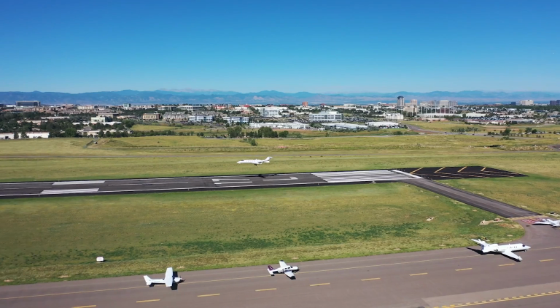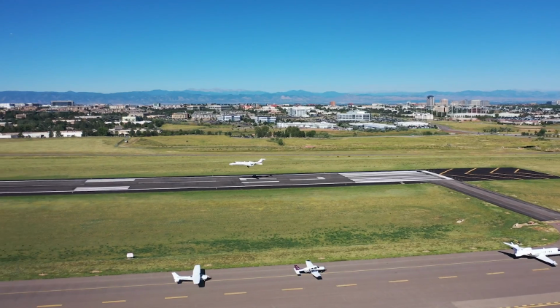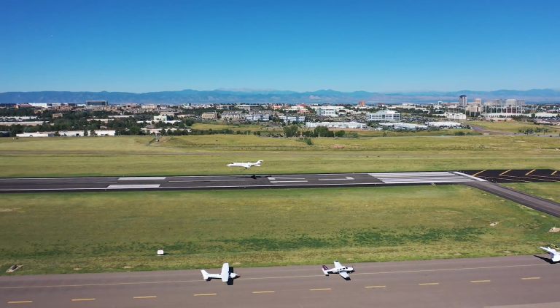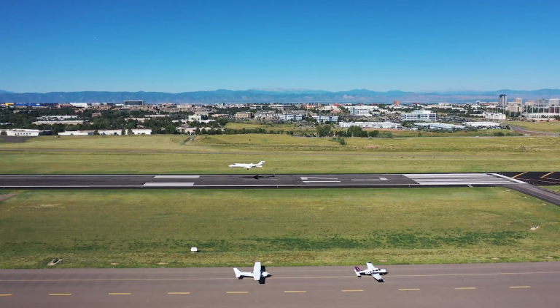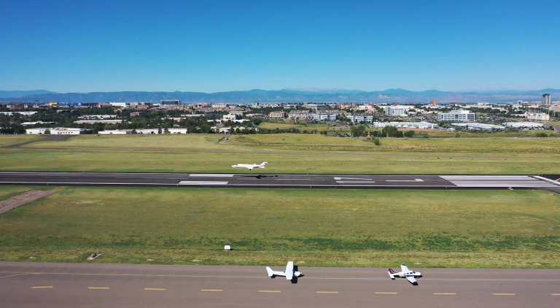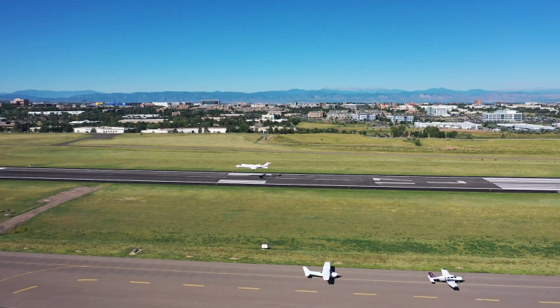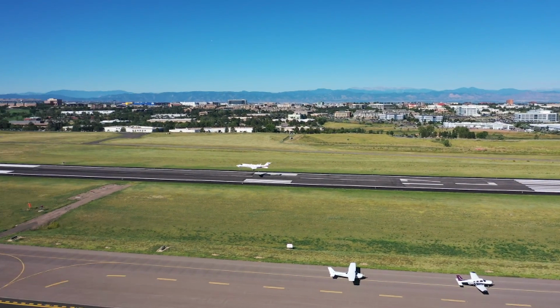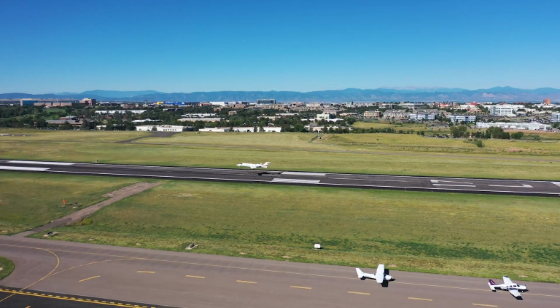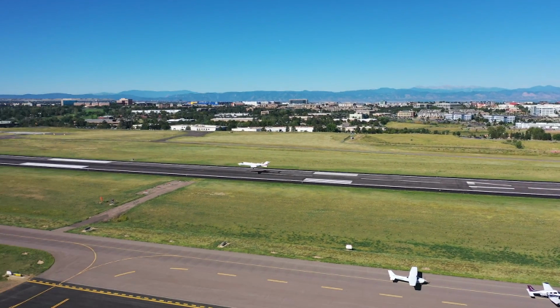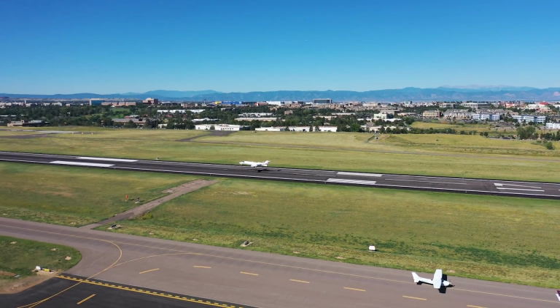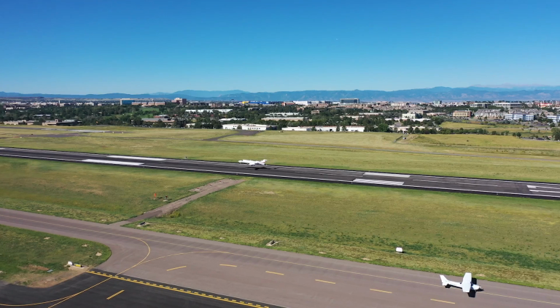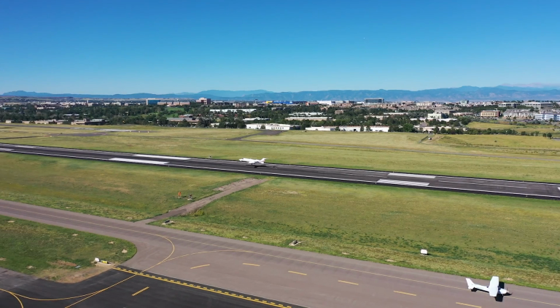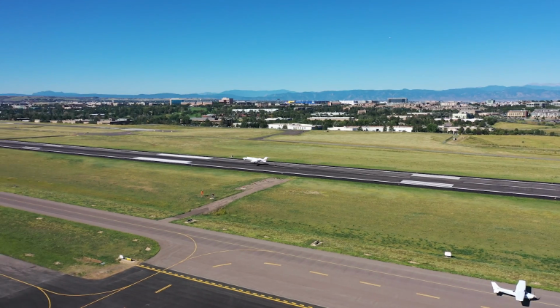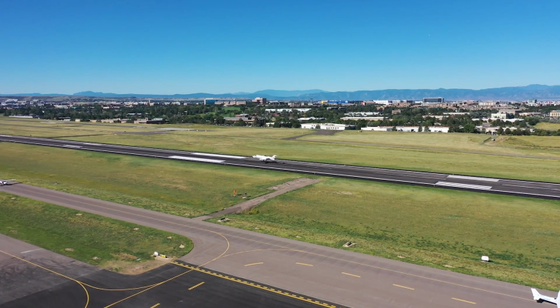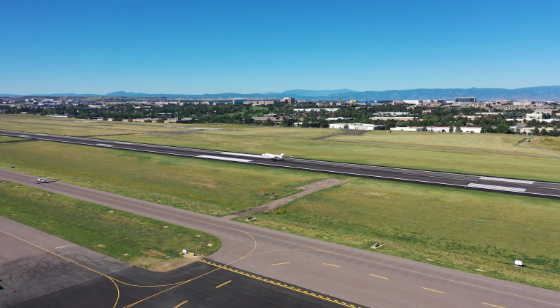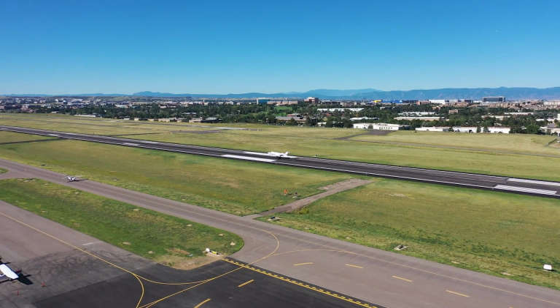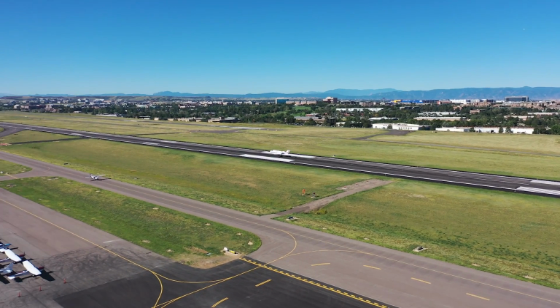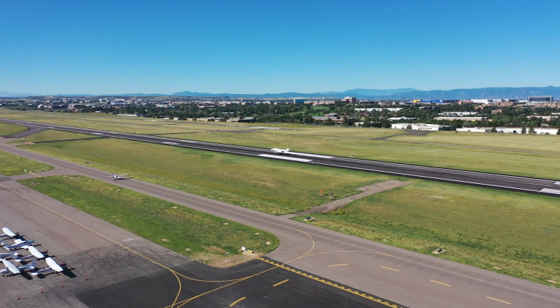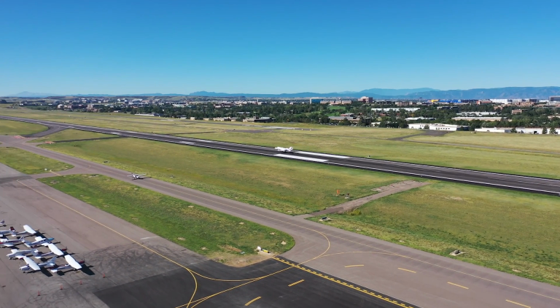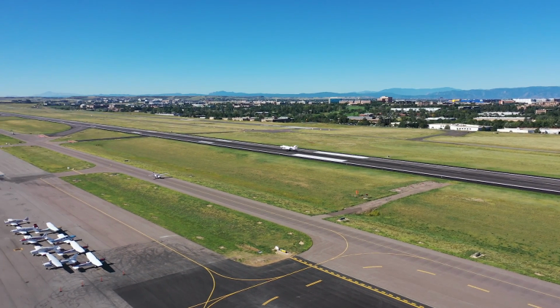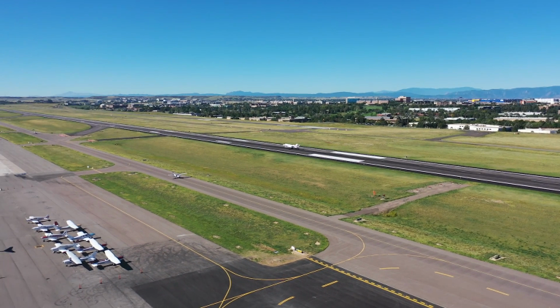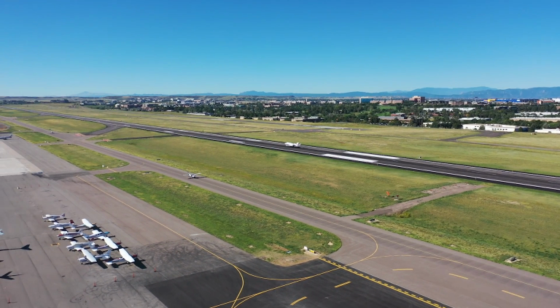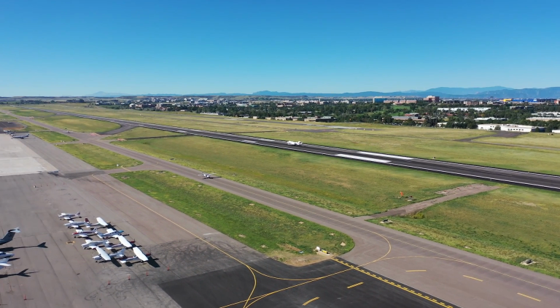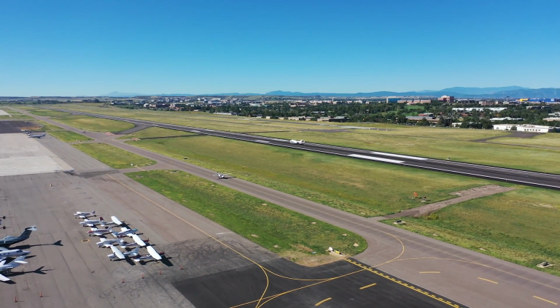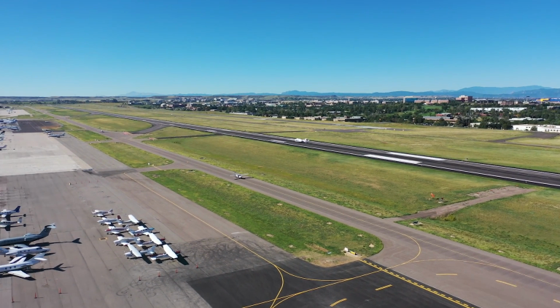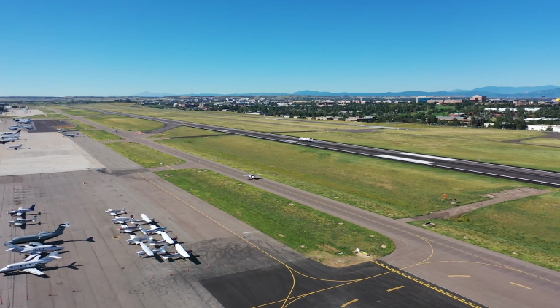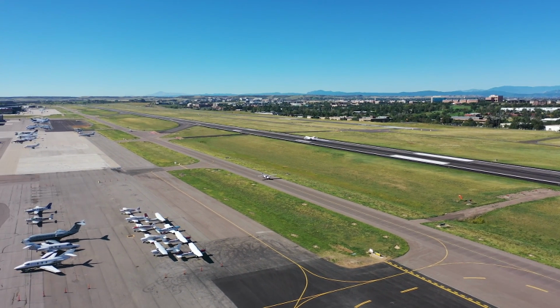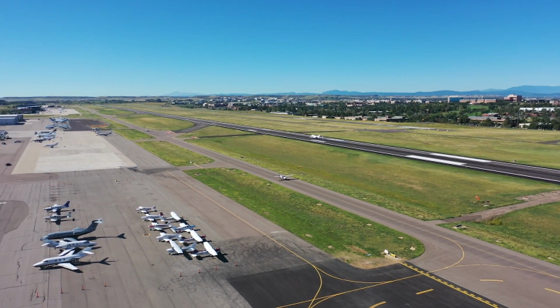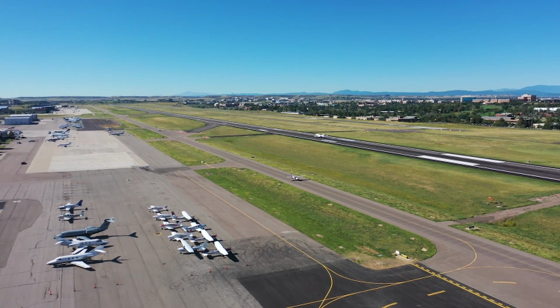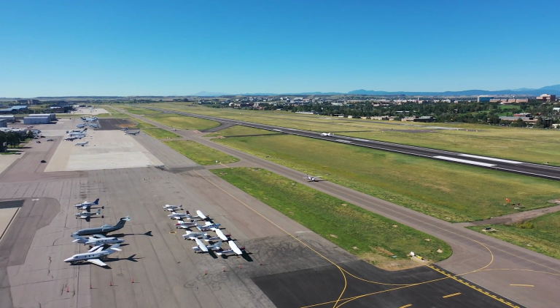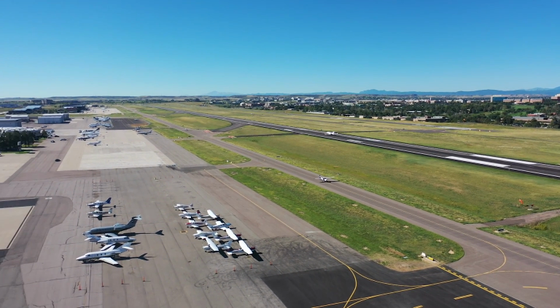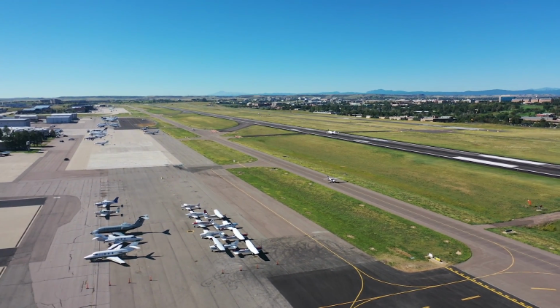In 2023, Centennial Airport had 362,407 operations, and we went the entire year without having to dispense foam.